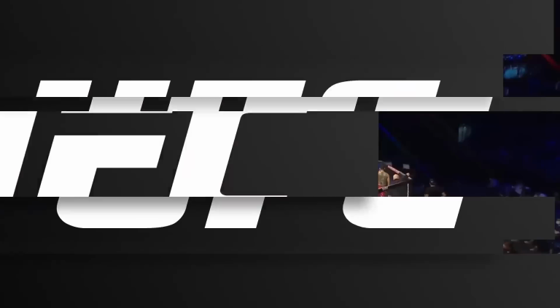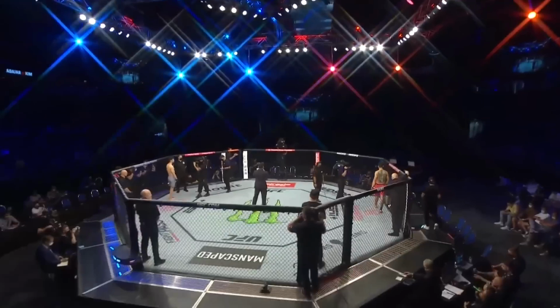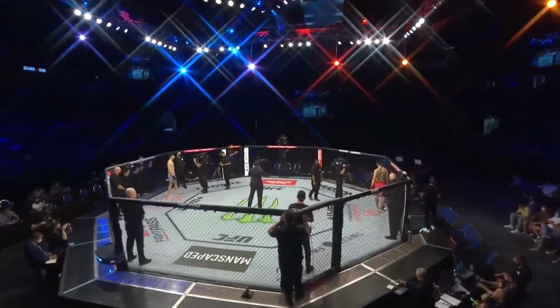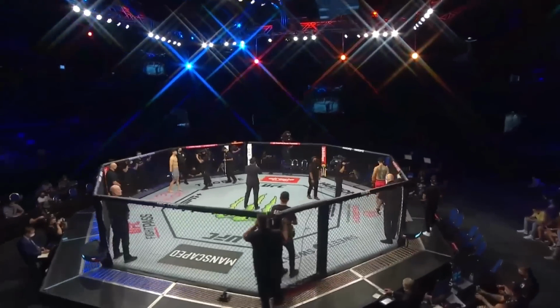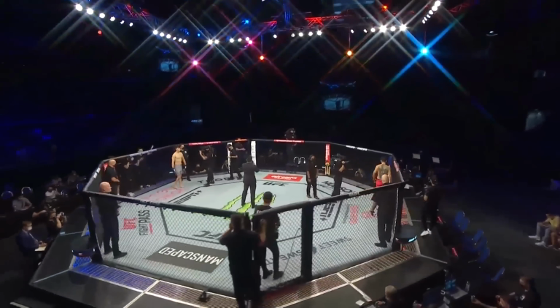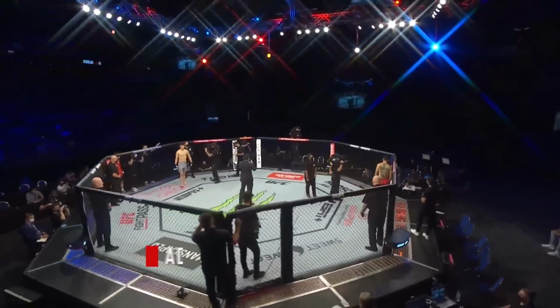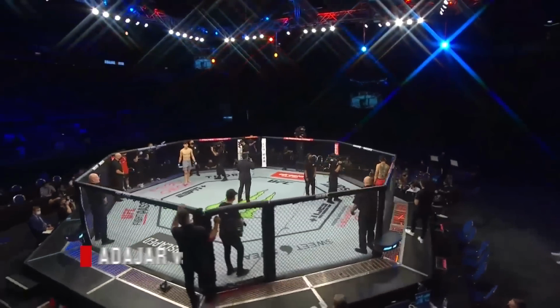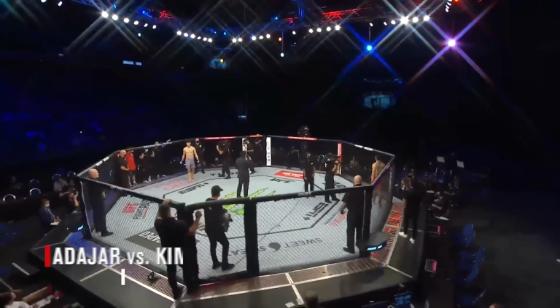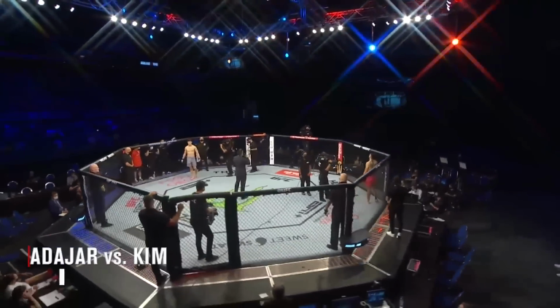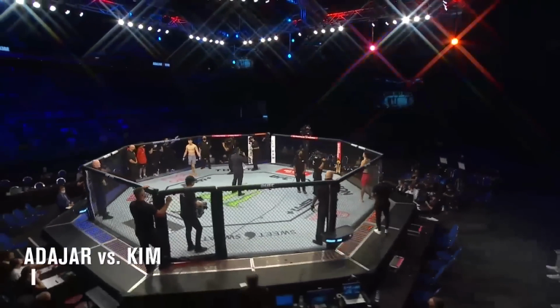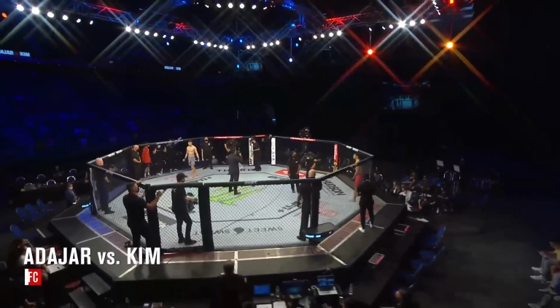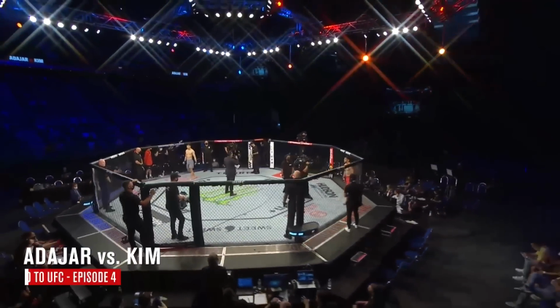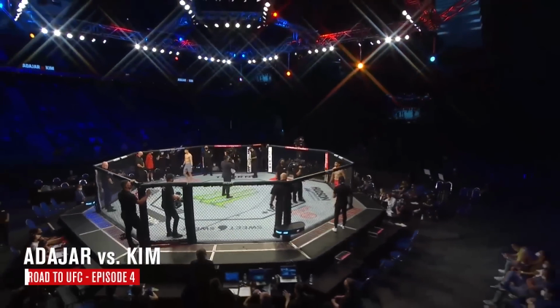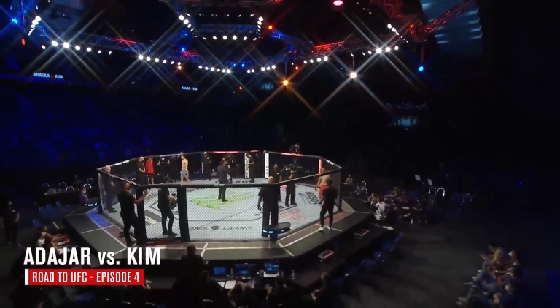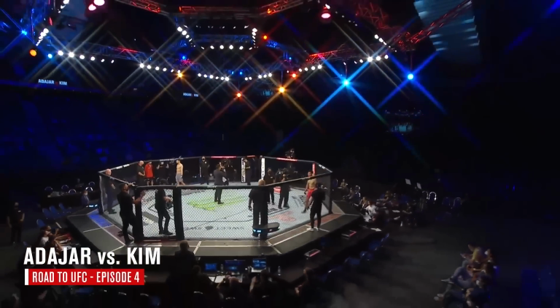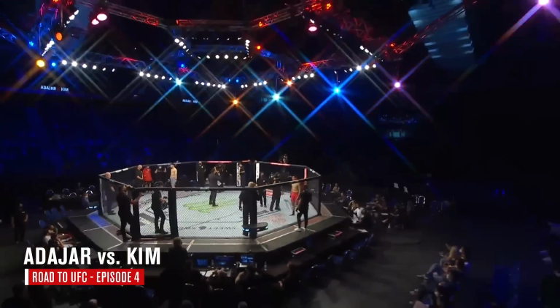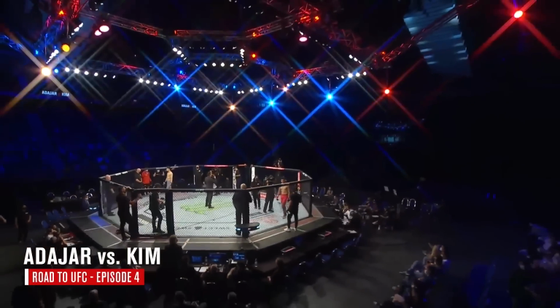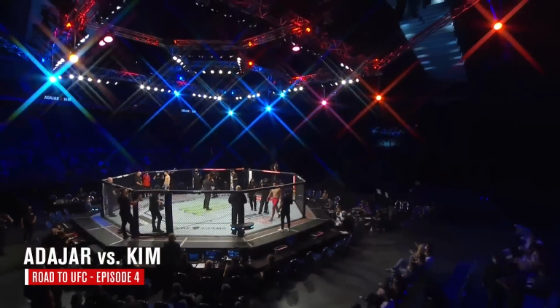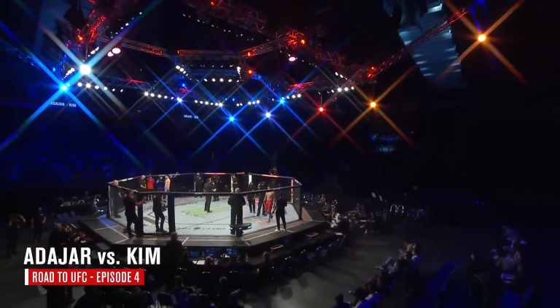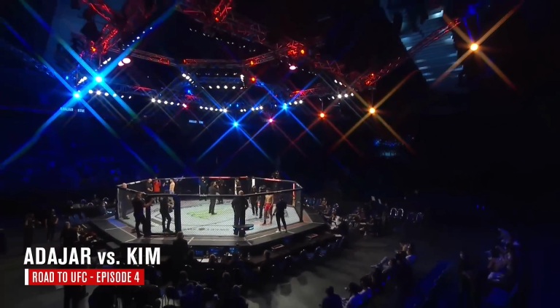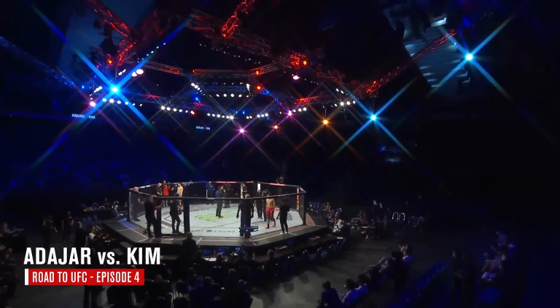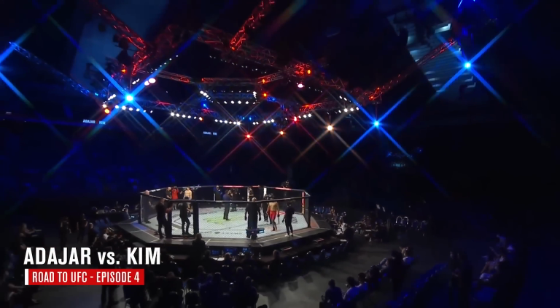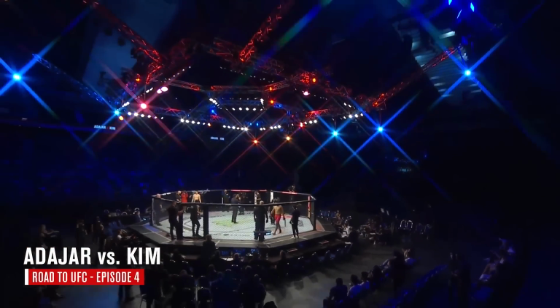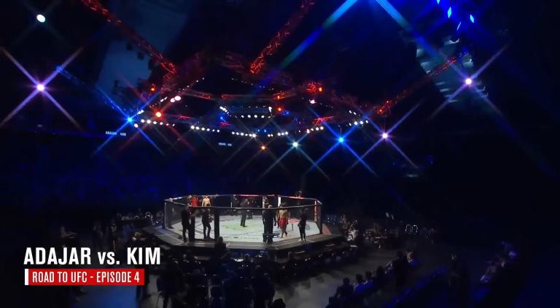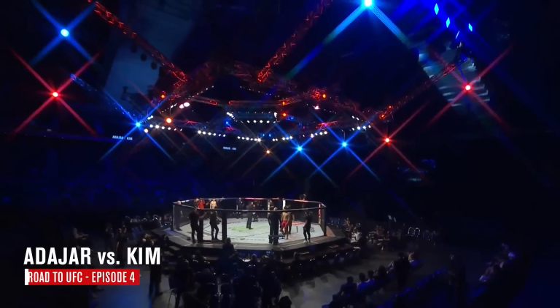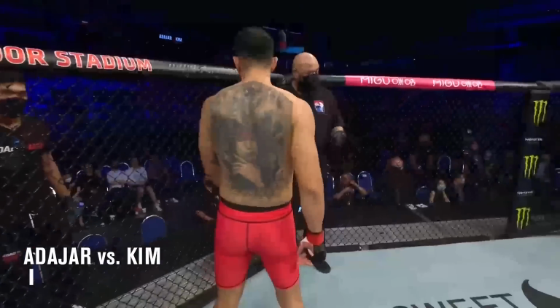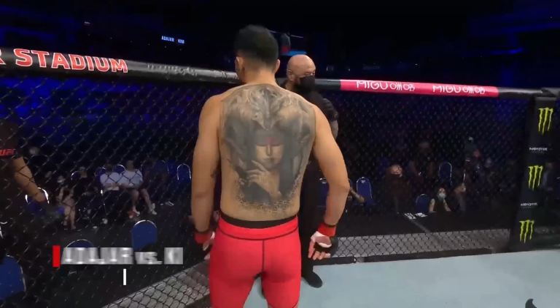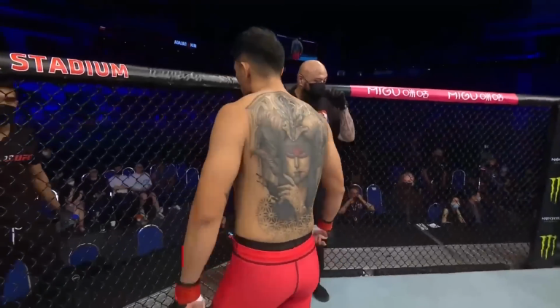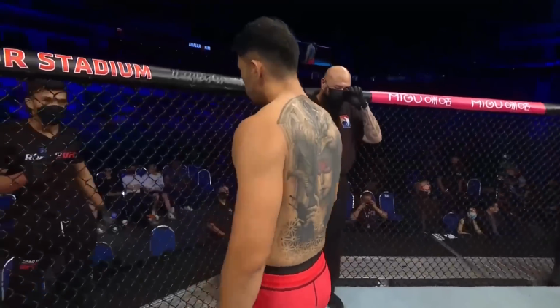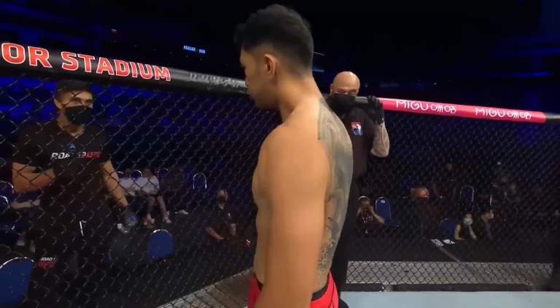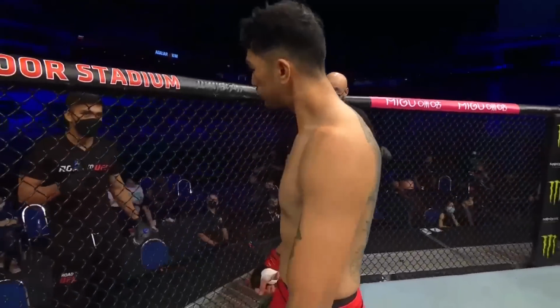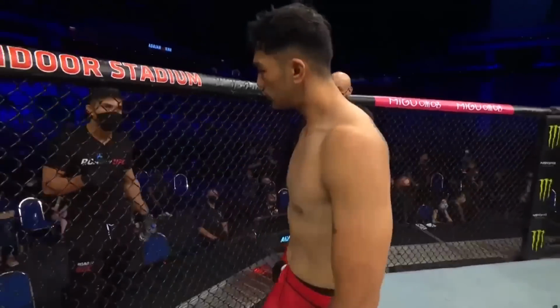The stage is set, the contracts are on the line, and the road to UFC starts now.